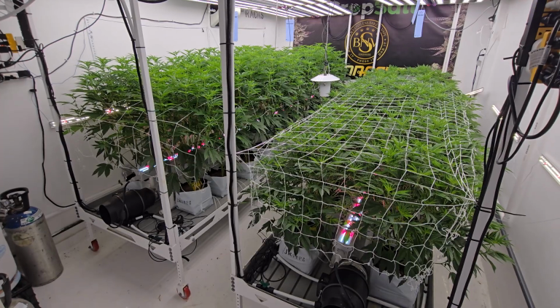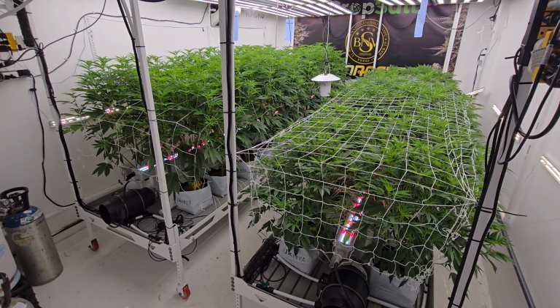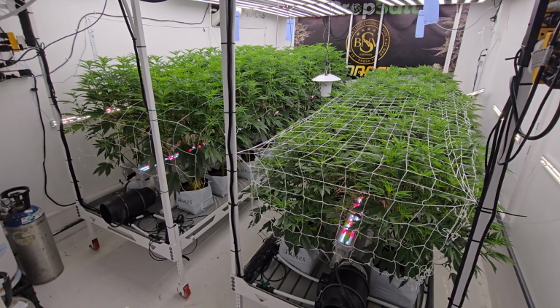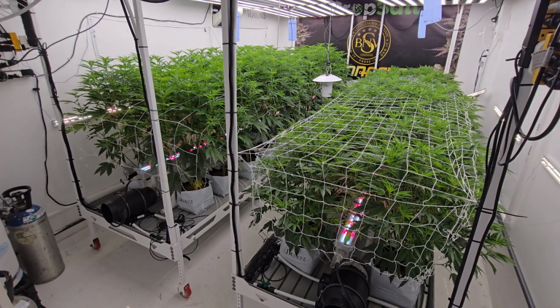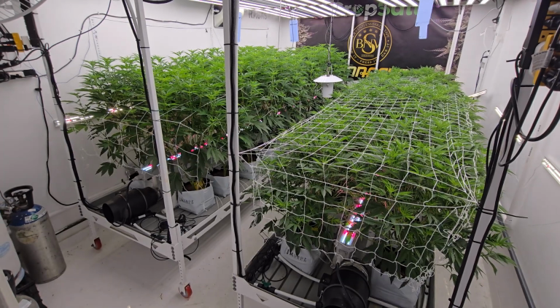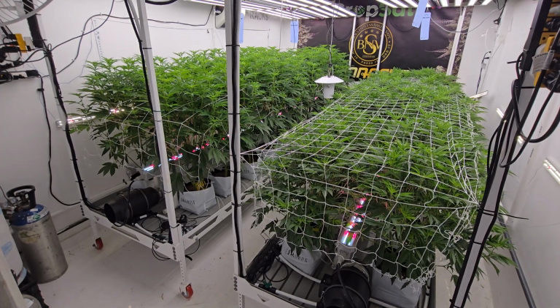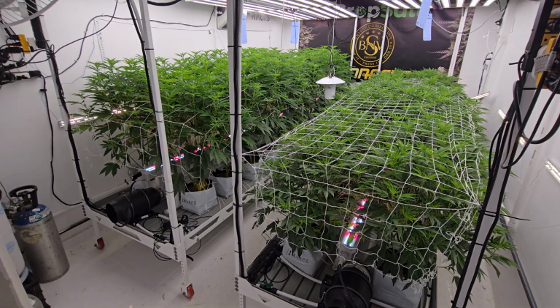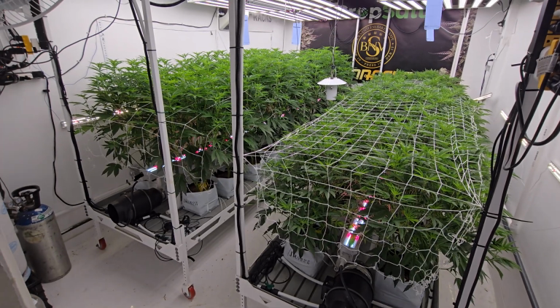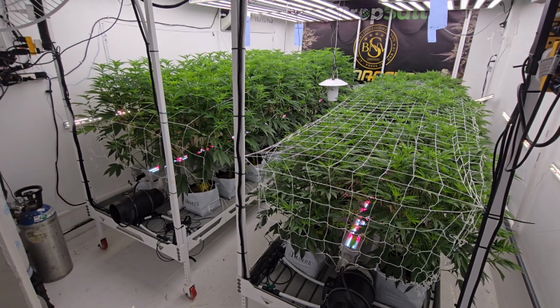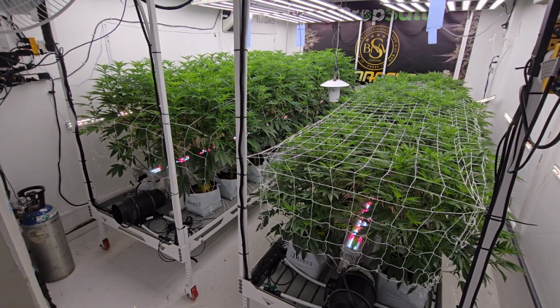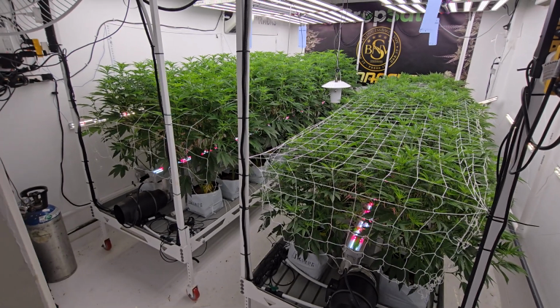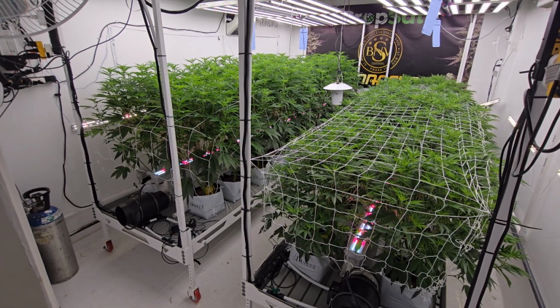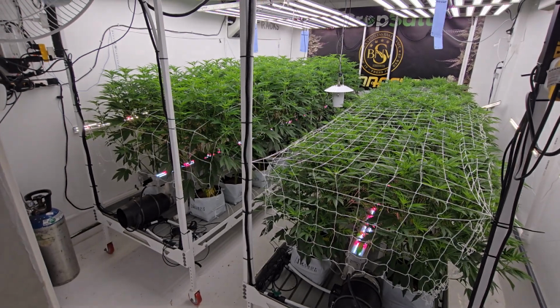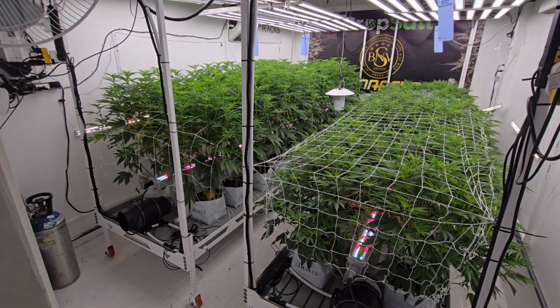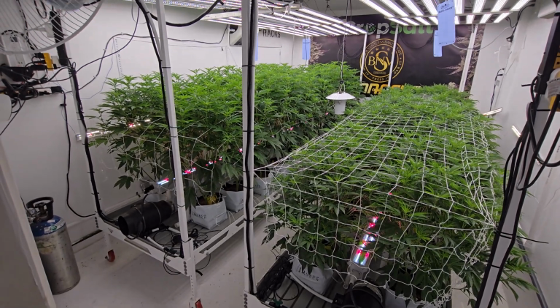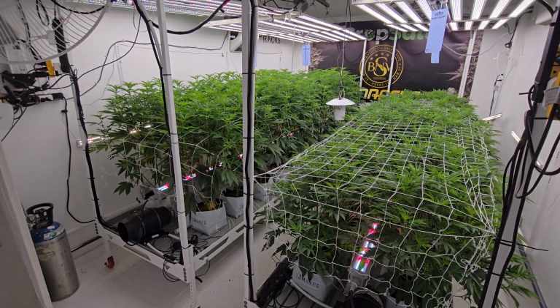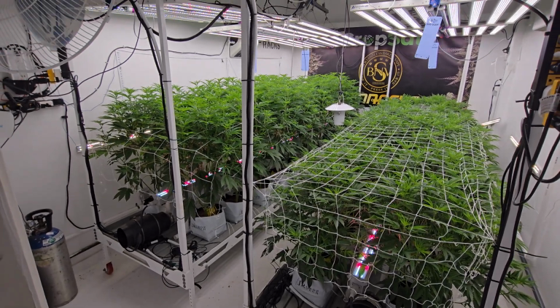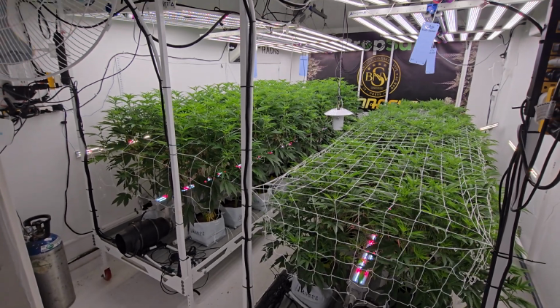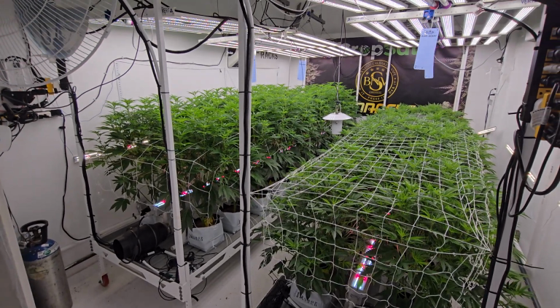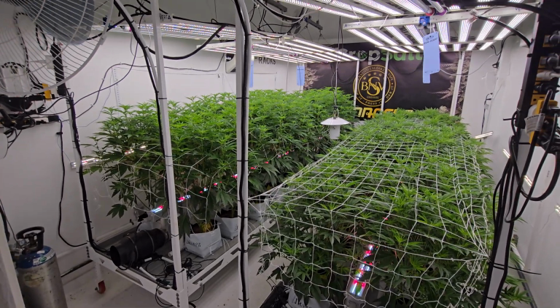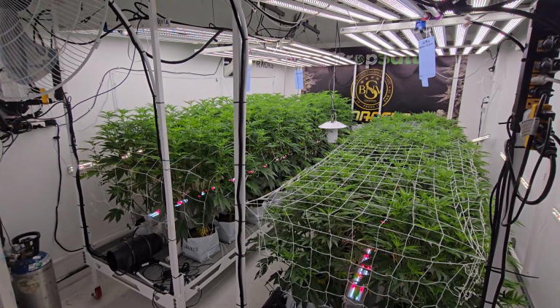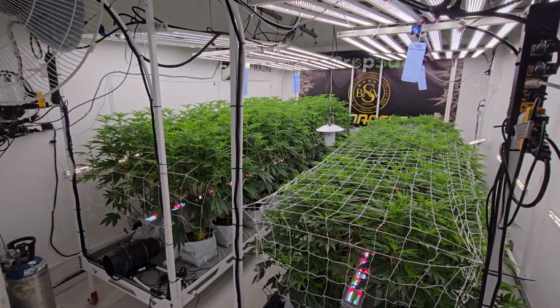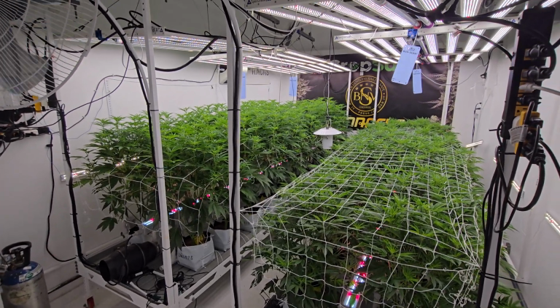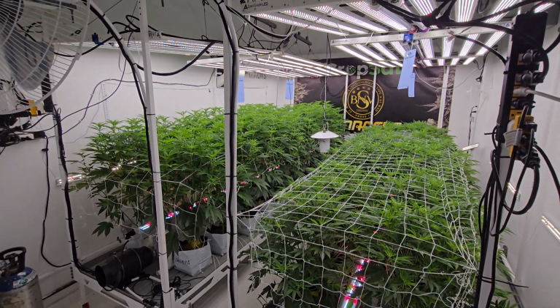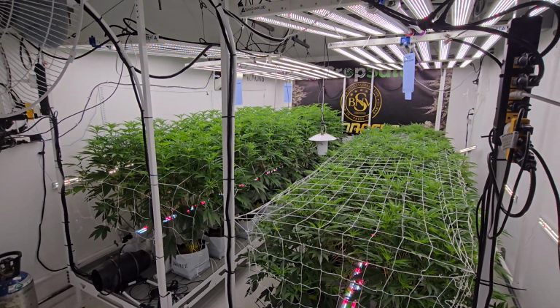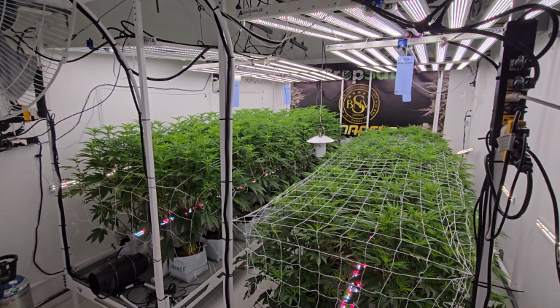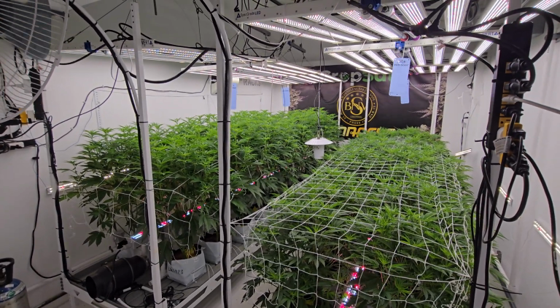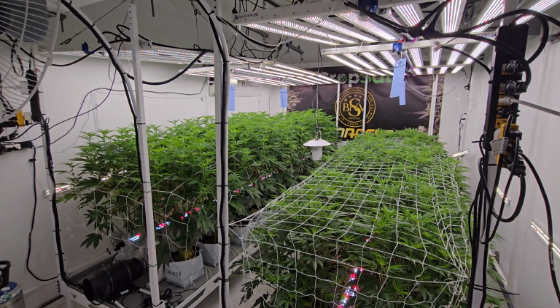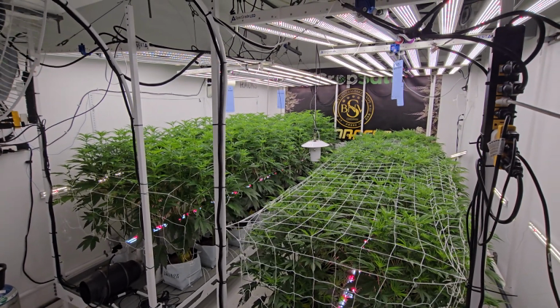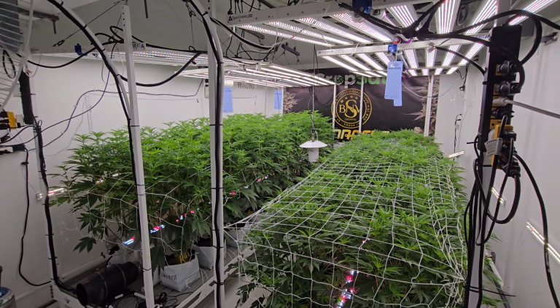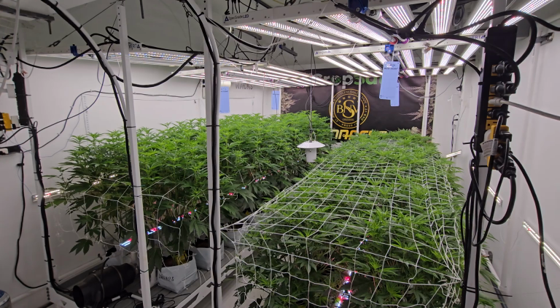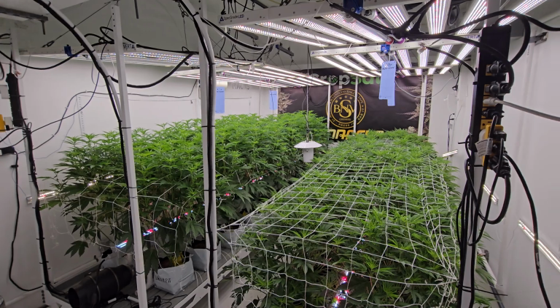Running about 1400 ppm CO2 and about 1000 PPFD.